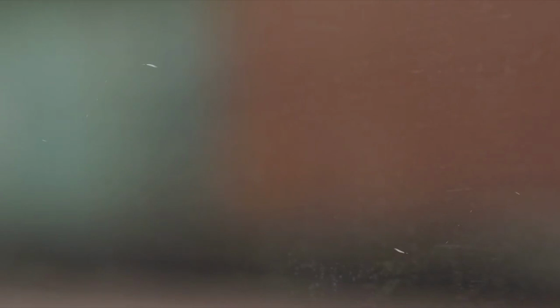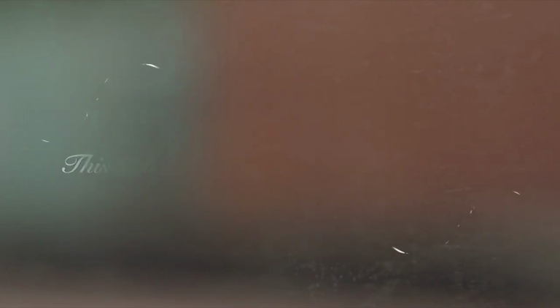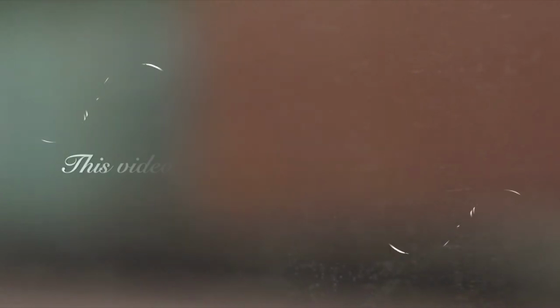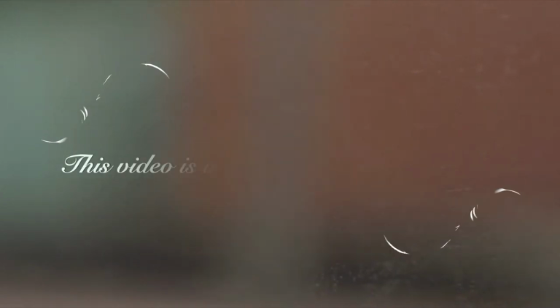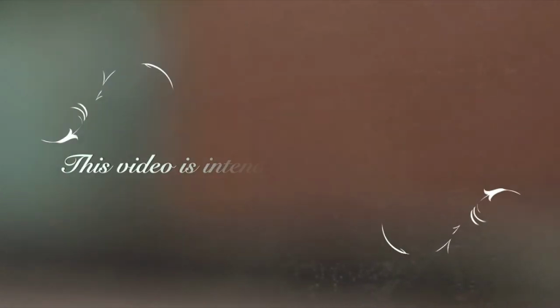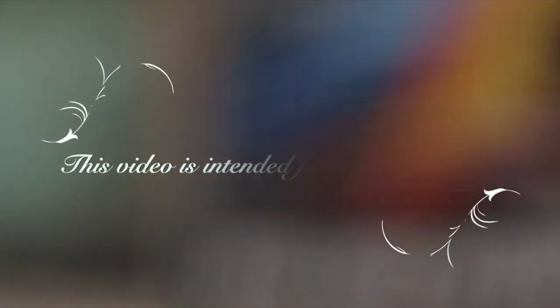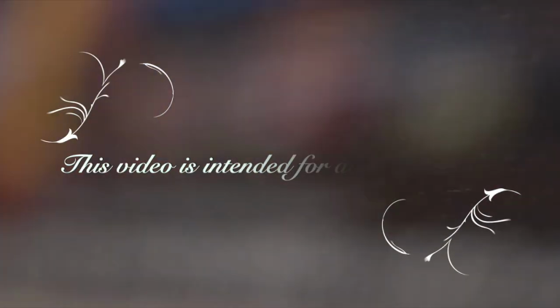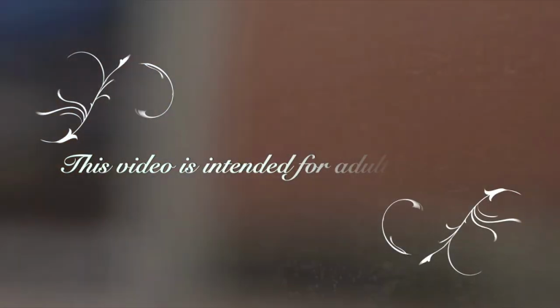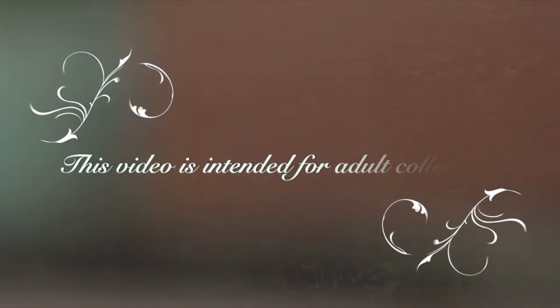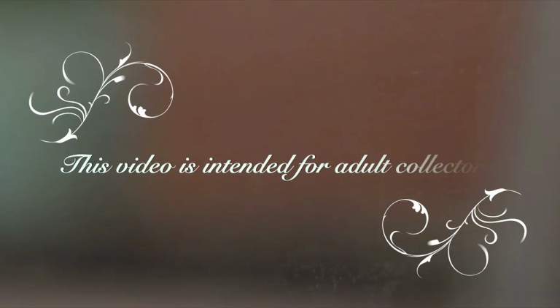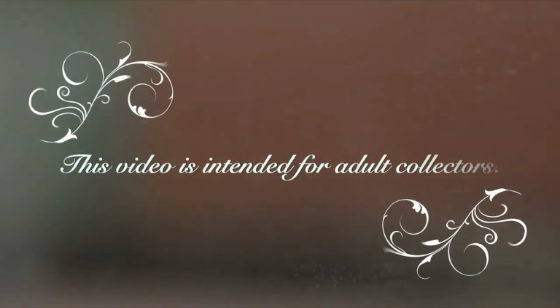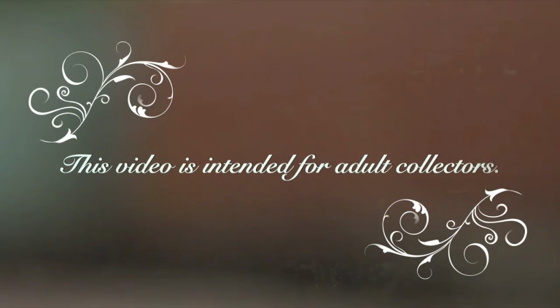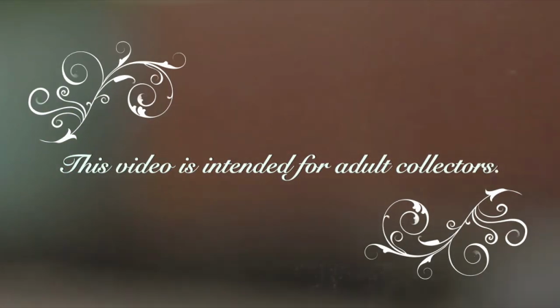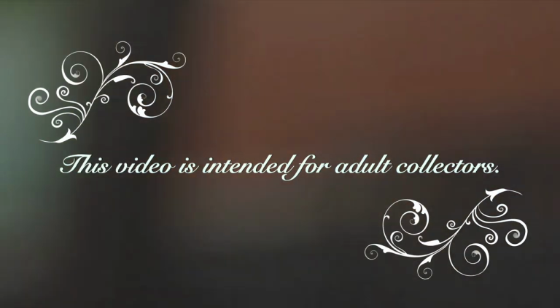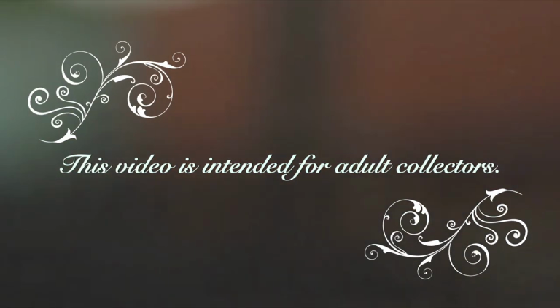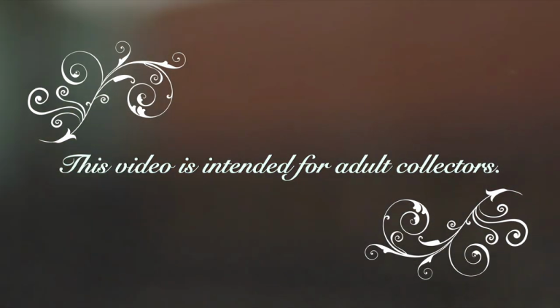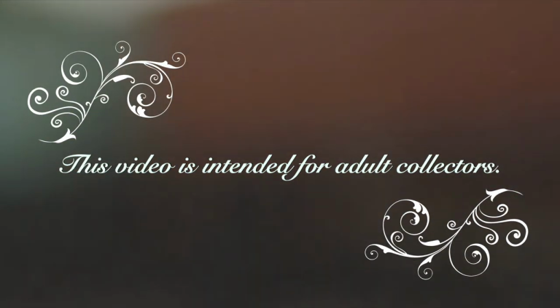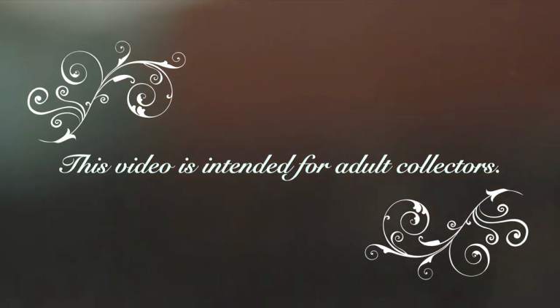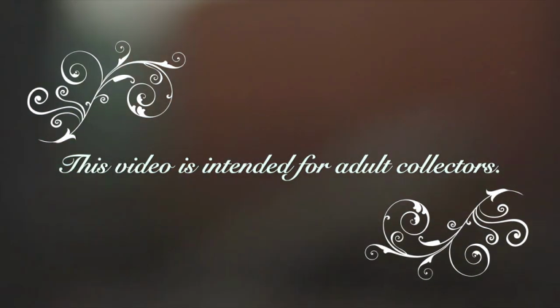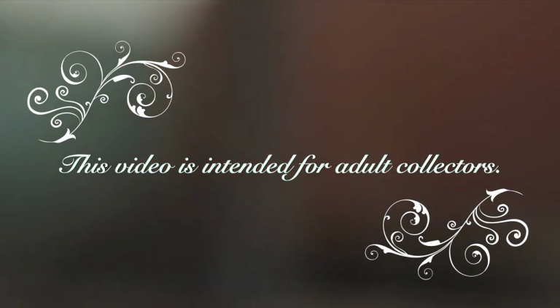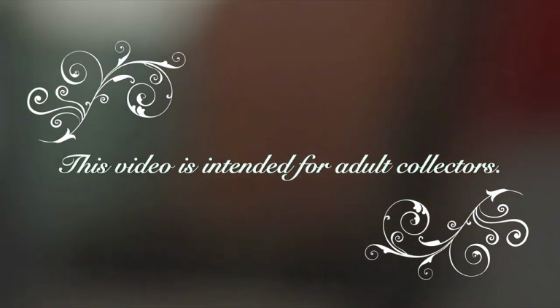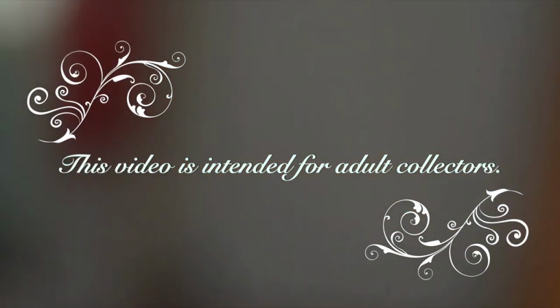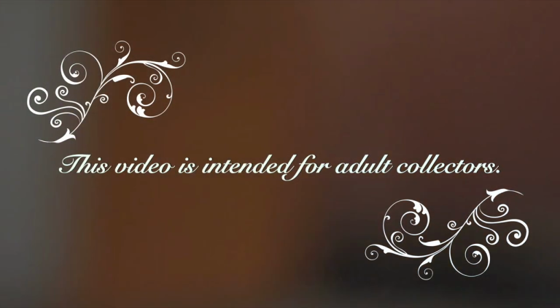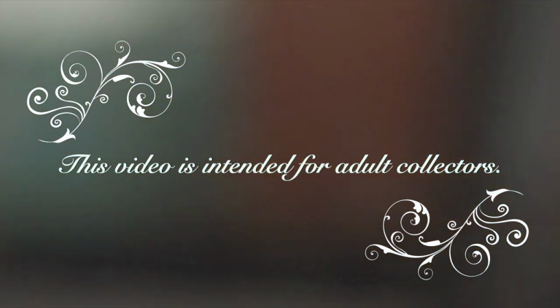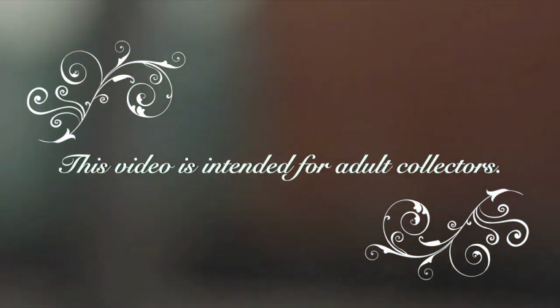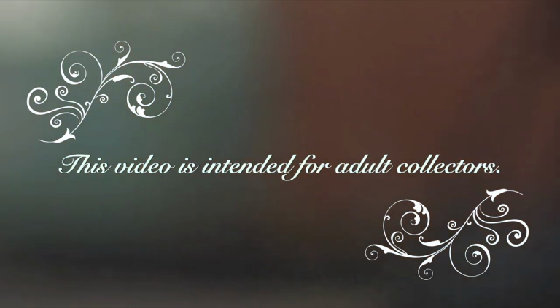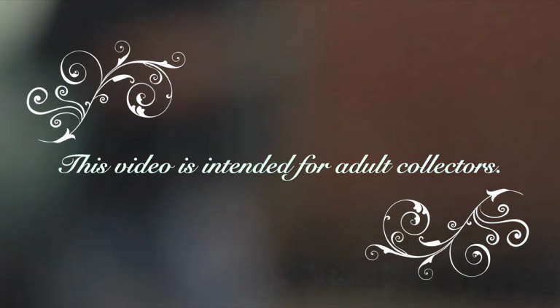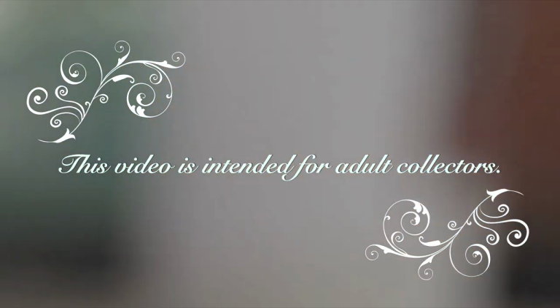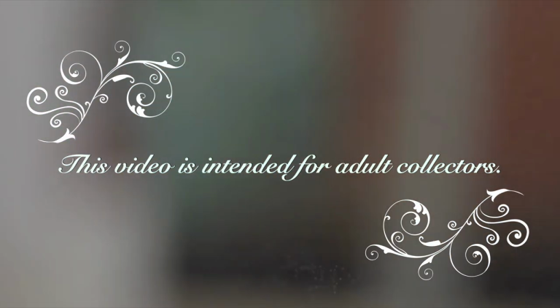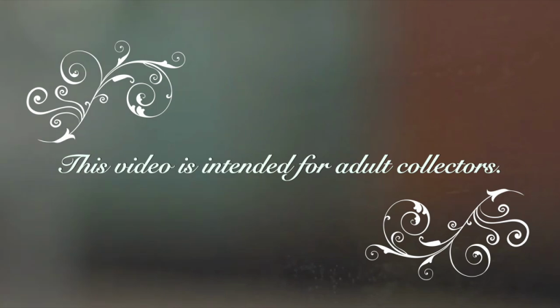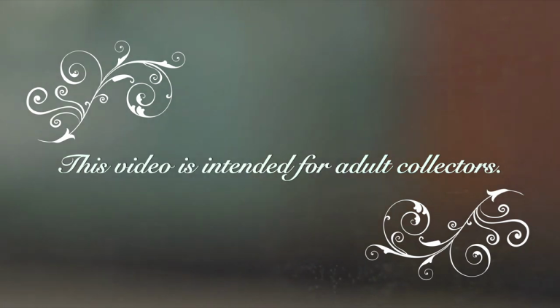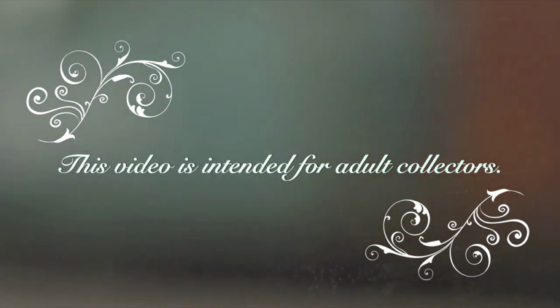This video features a high-end, limited-edition collectible and is intended for adult collectors.